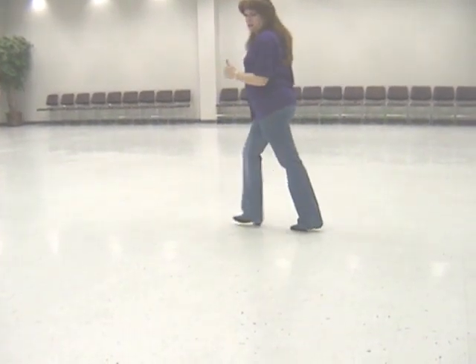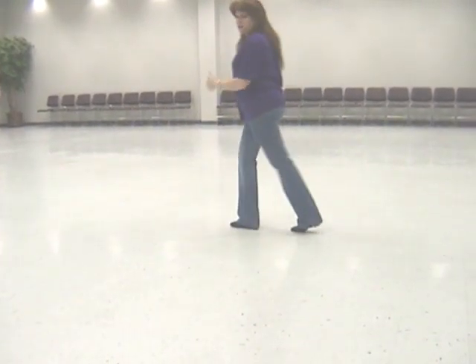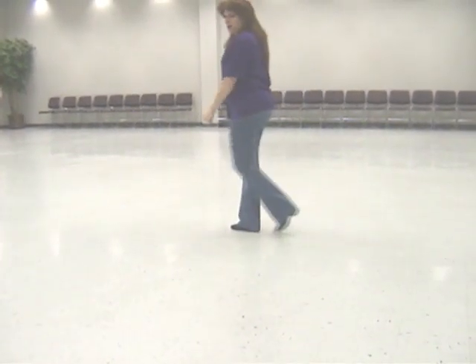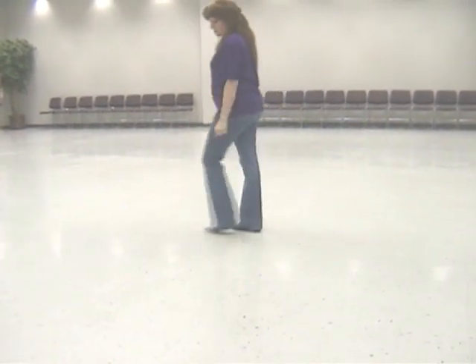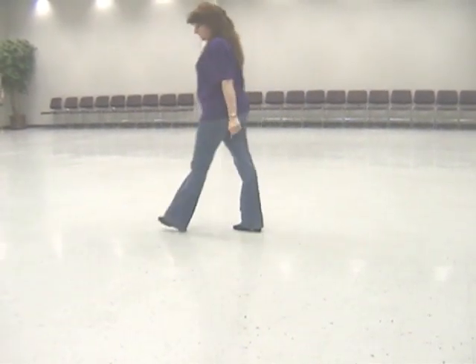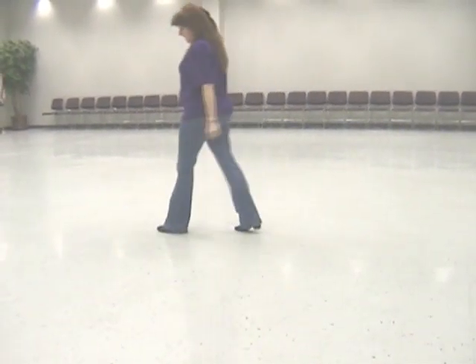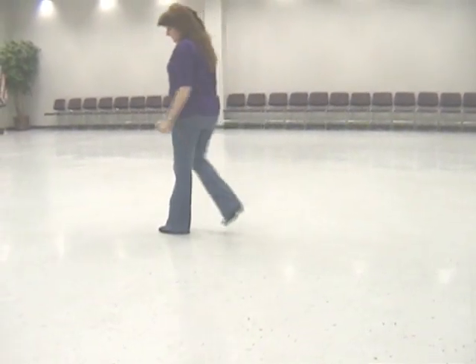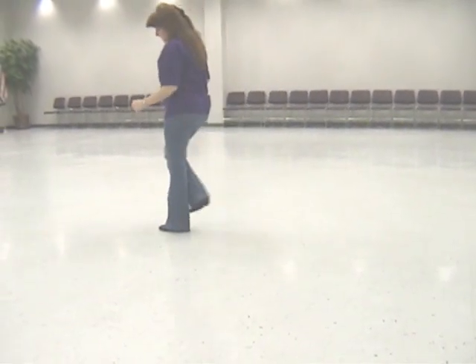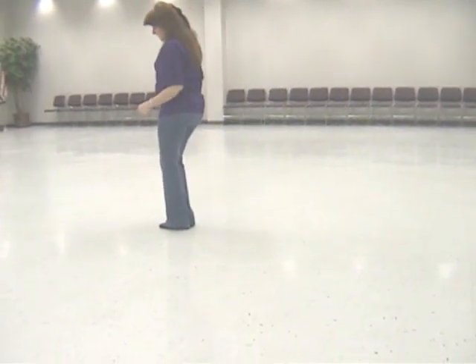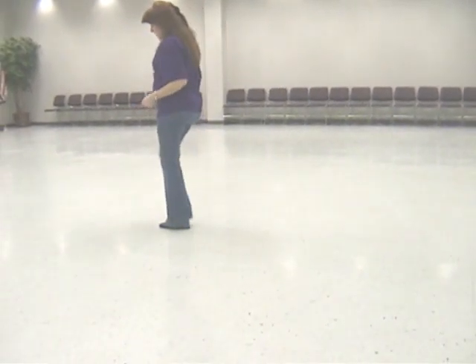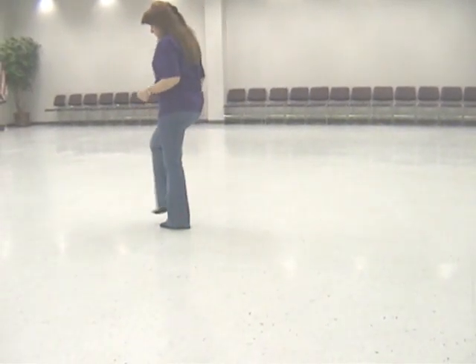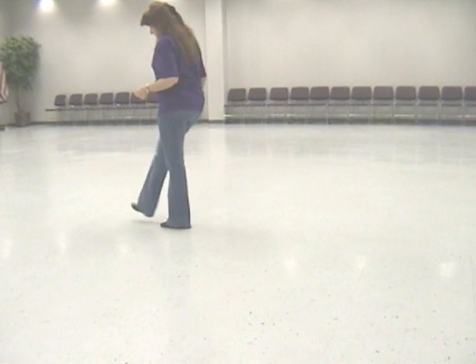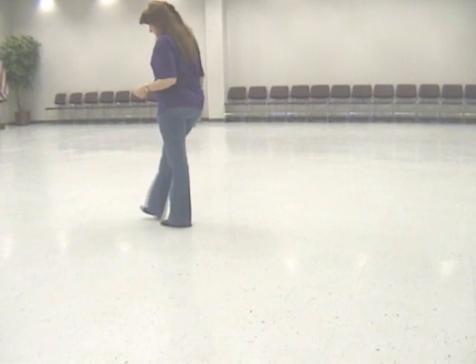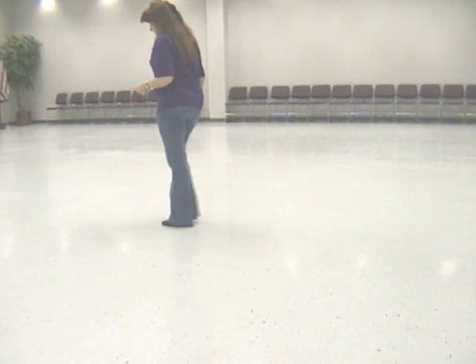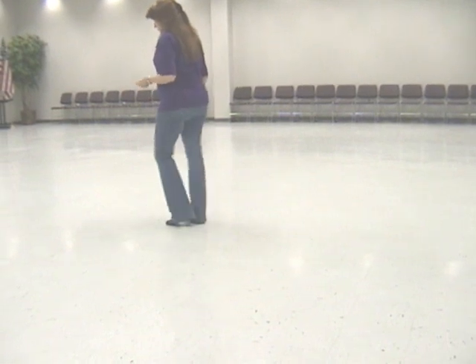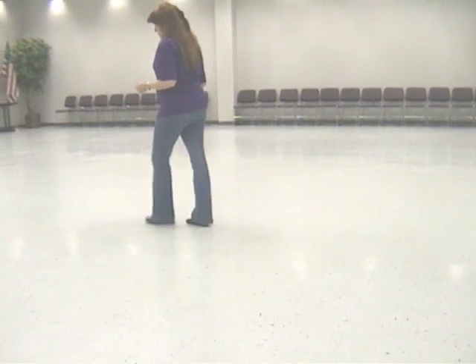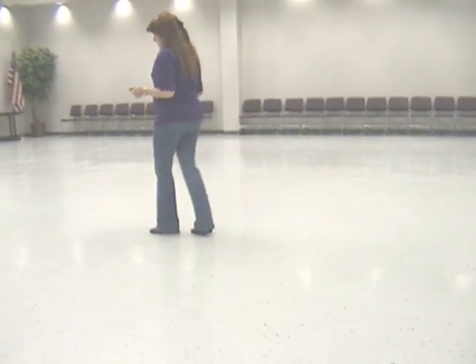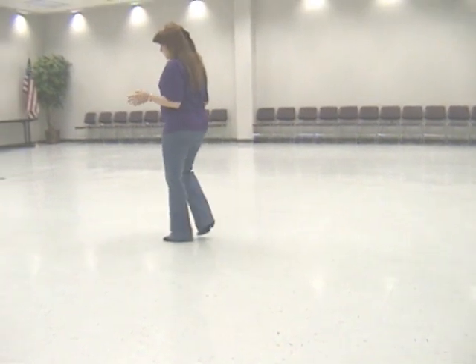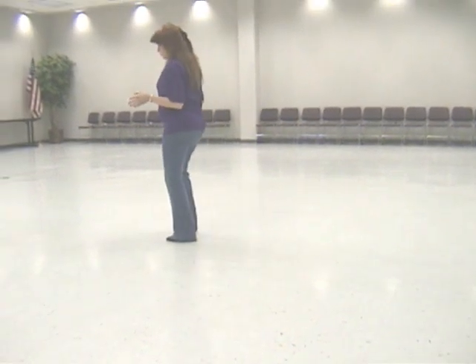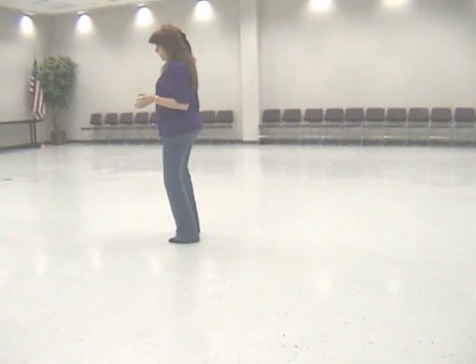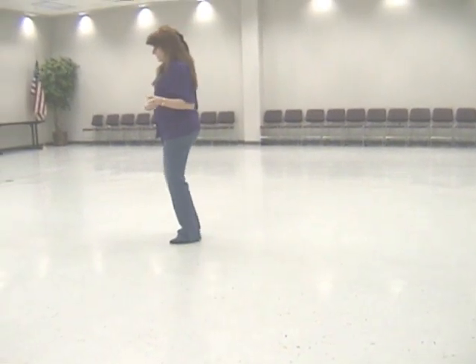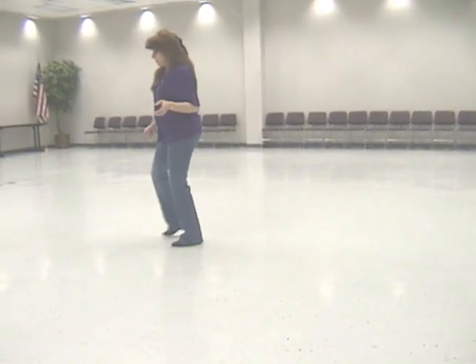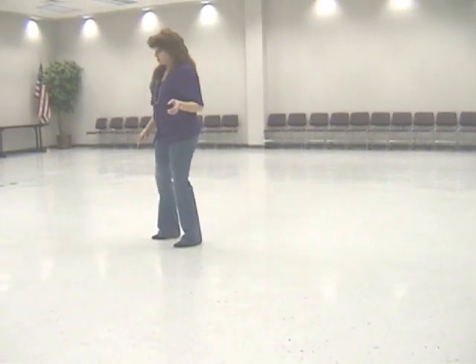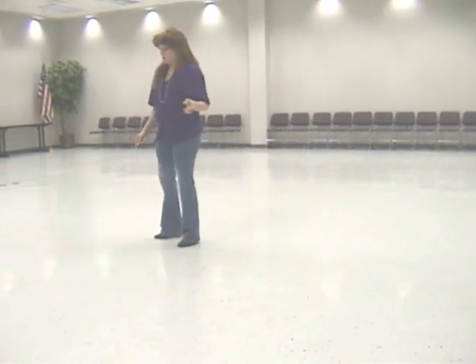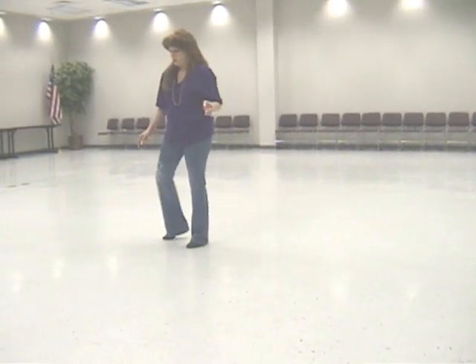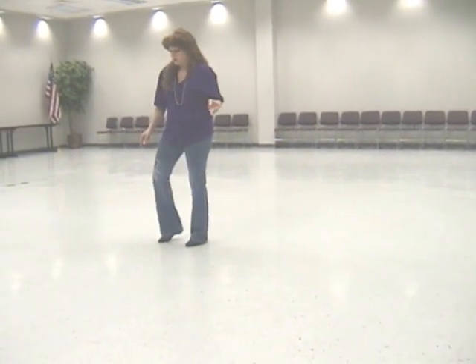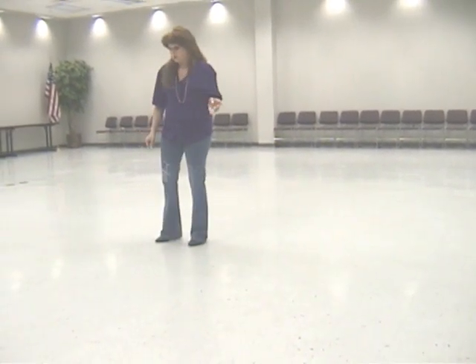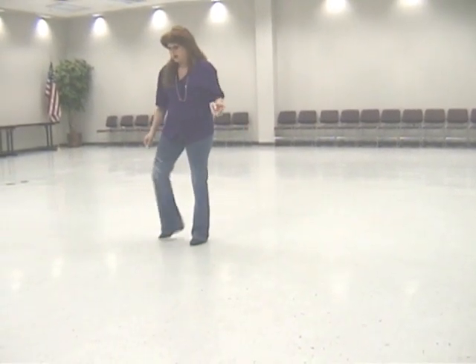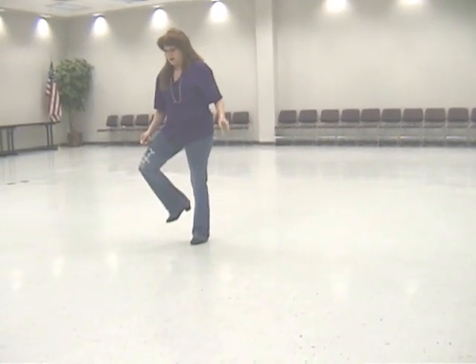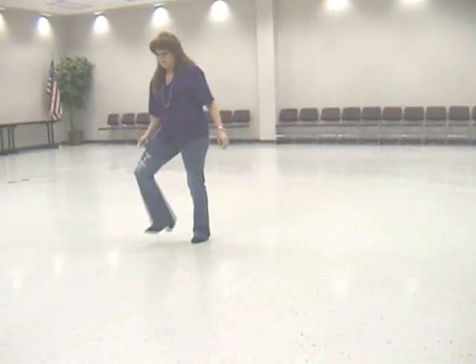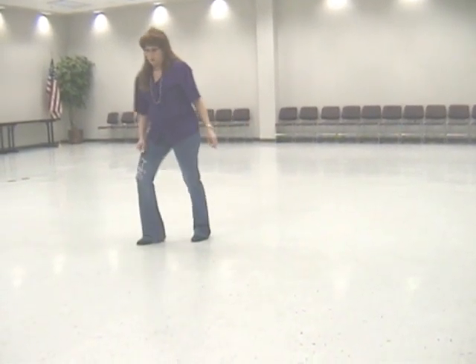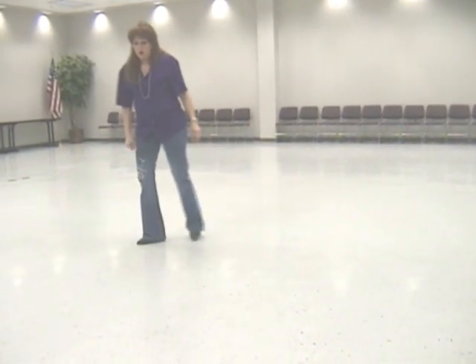Dance starts over. Step small. Kick and follow the chain. Touch one, two, three, four.